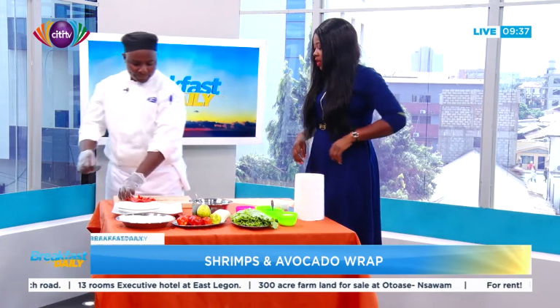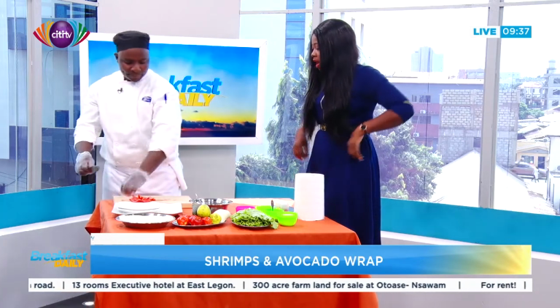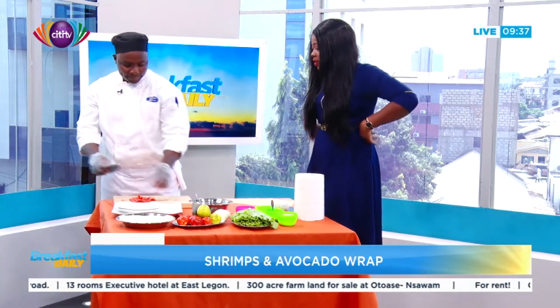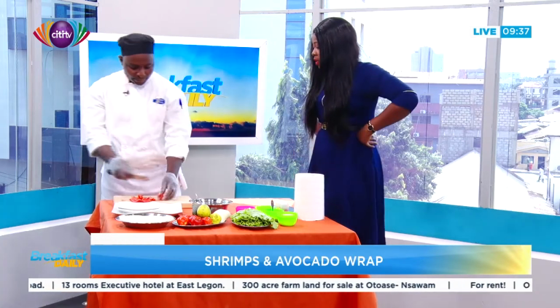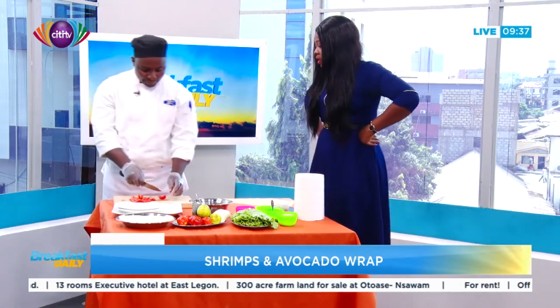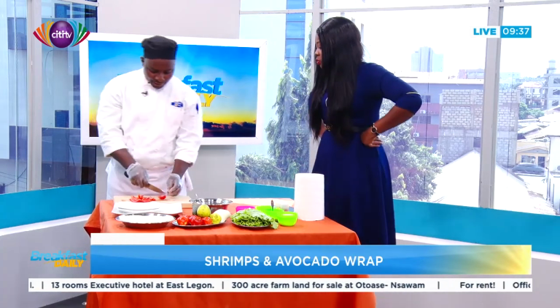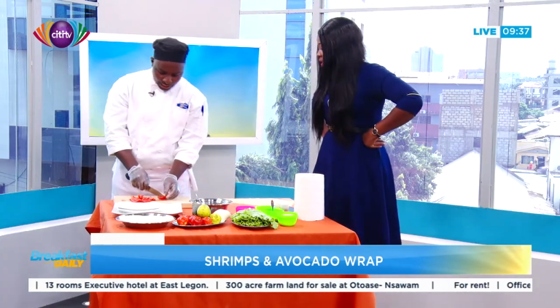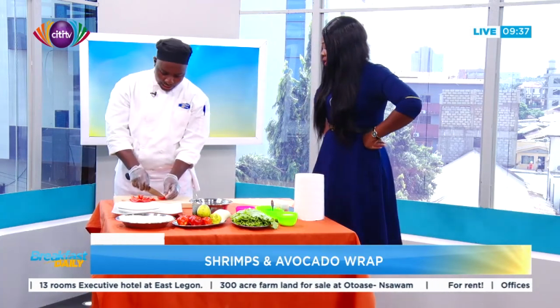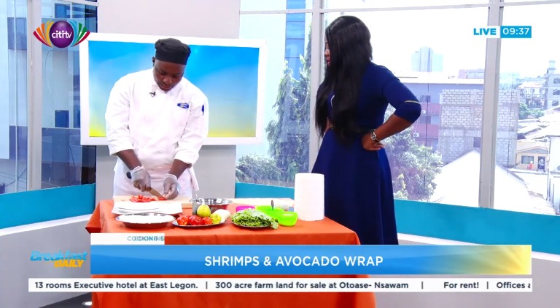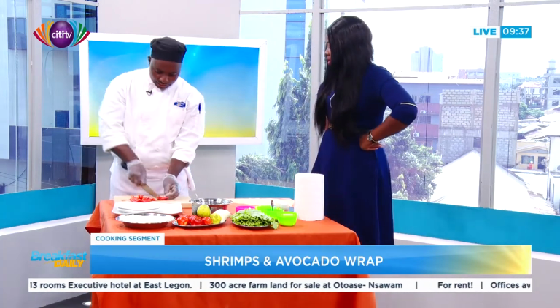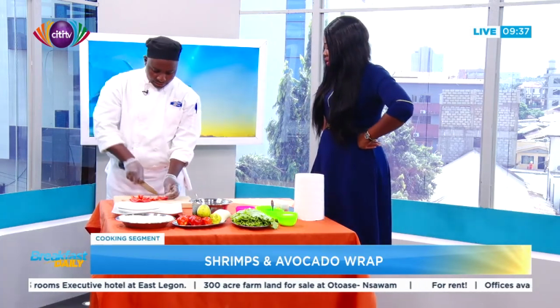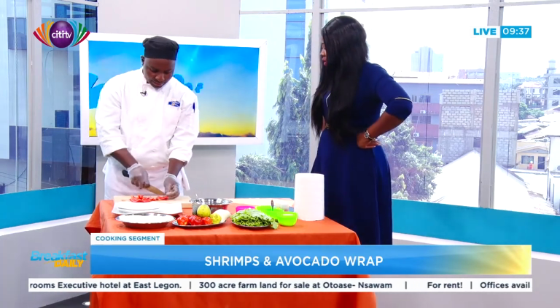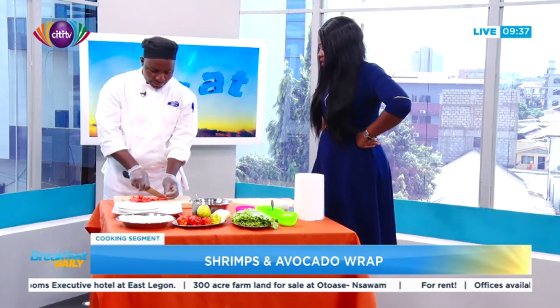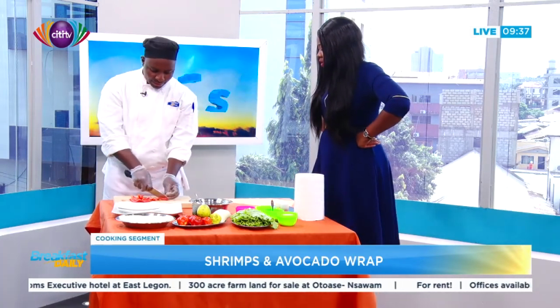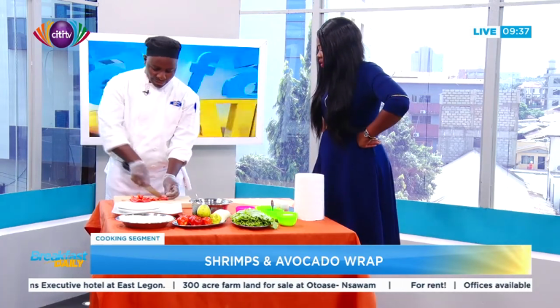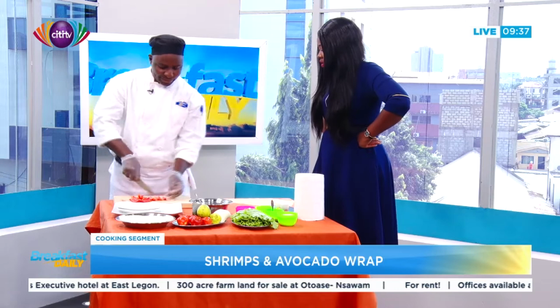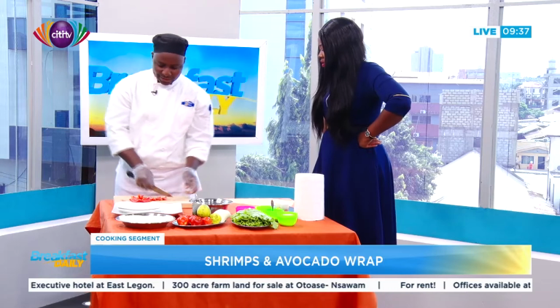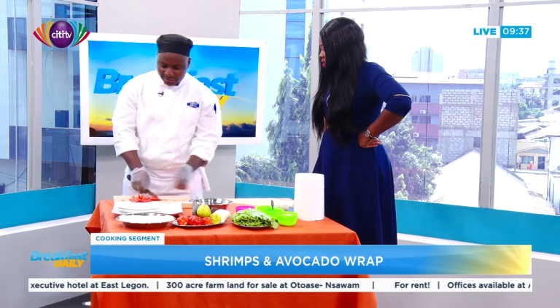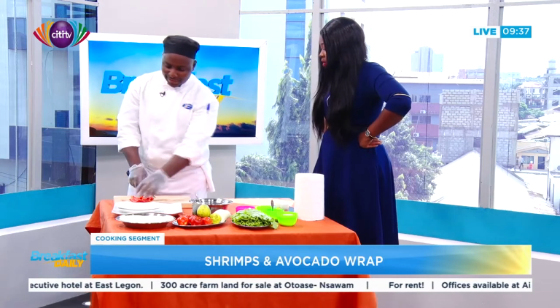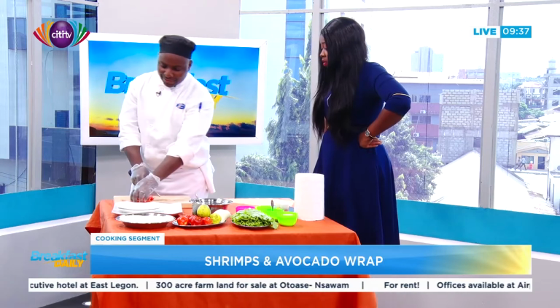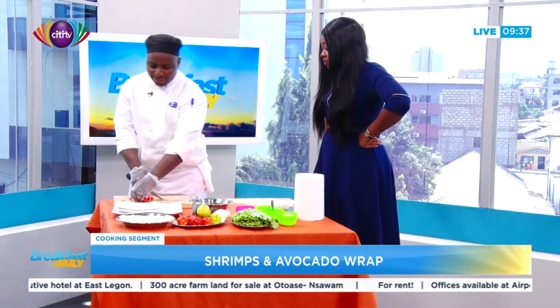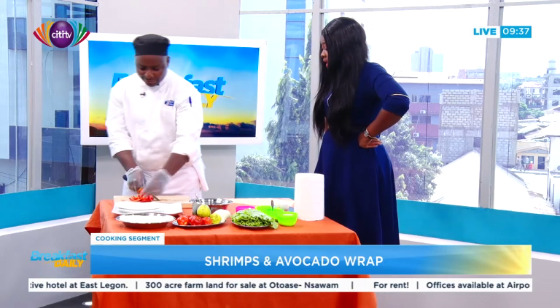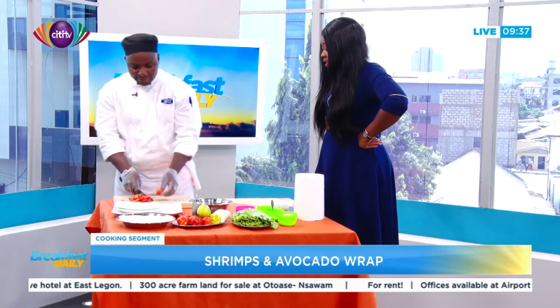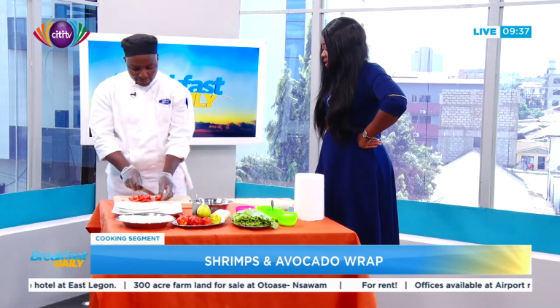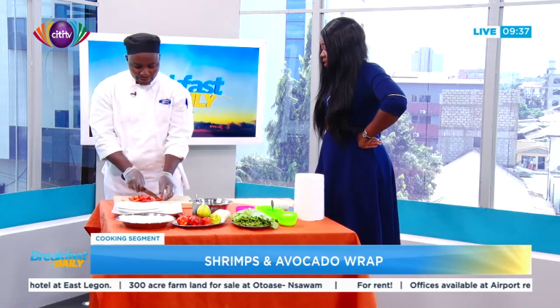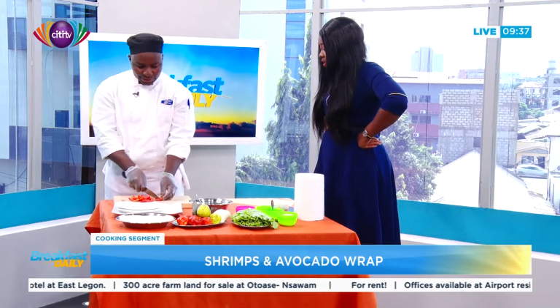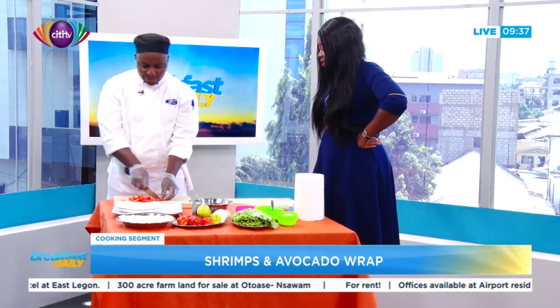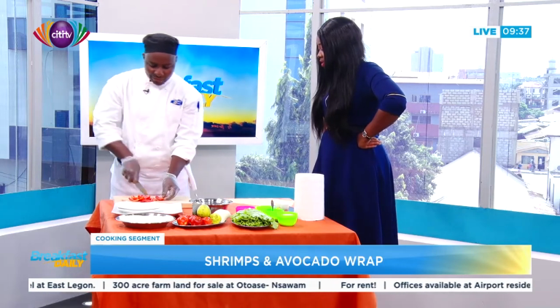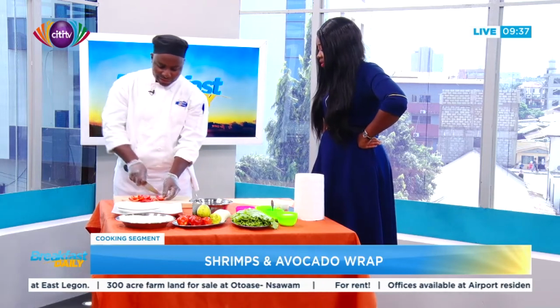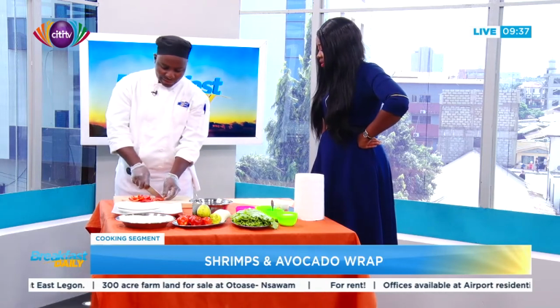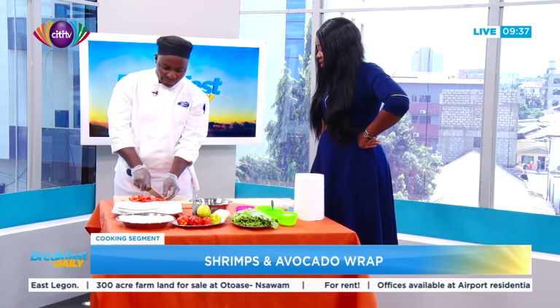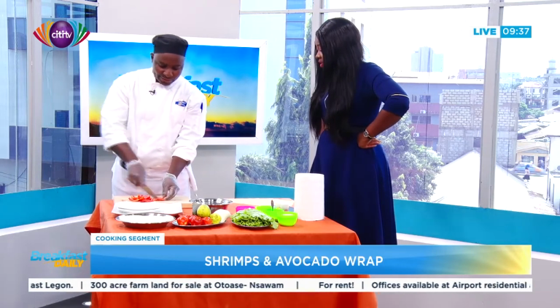How long will it take to prepare this? This is about five minutes — it's even less than five minutes to get it done.